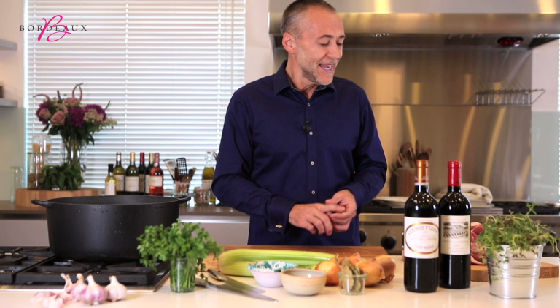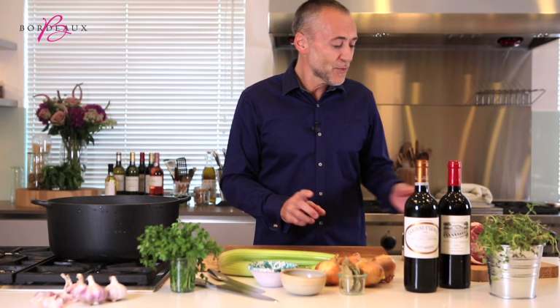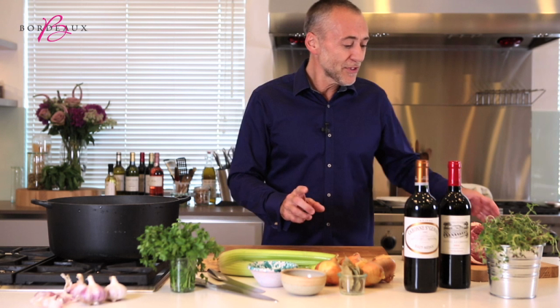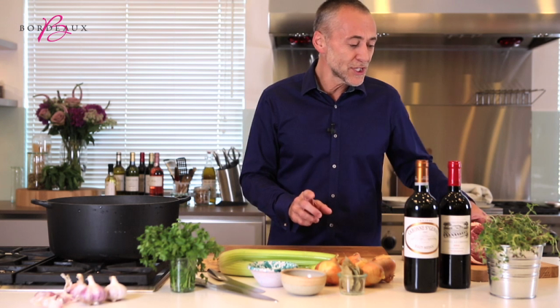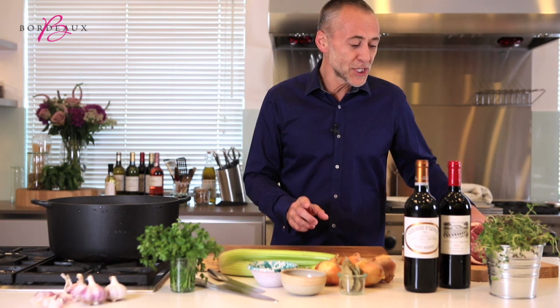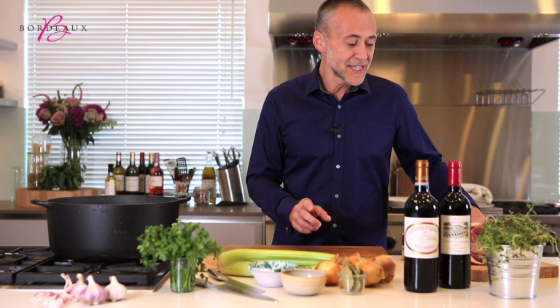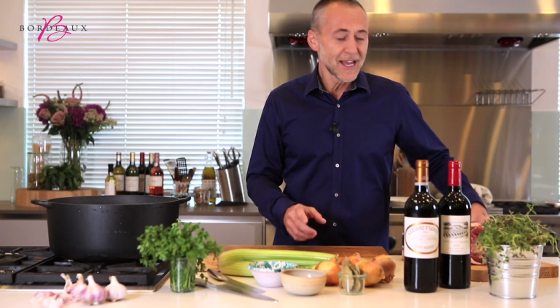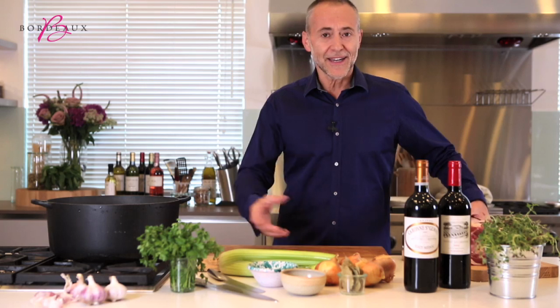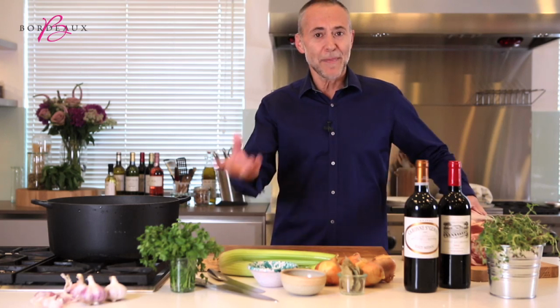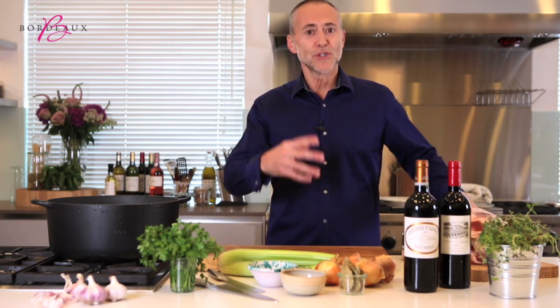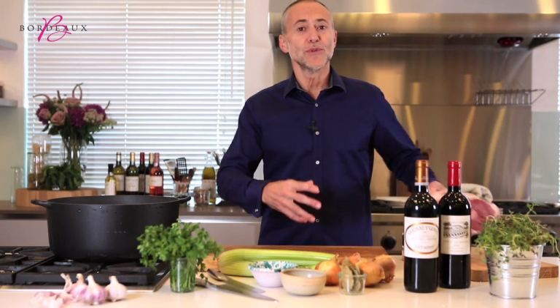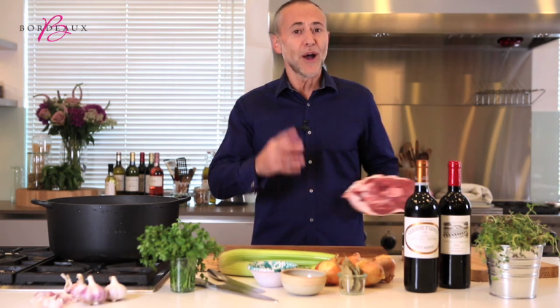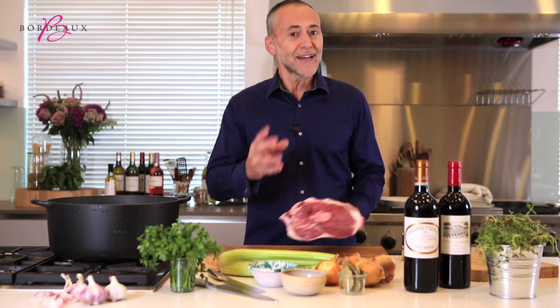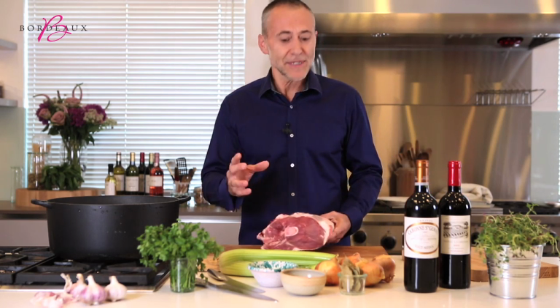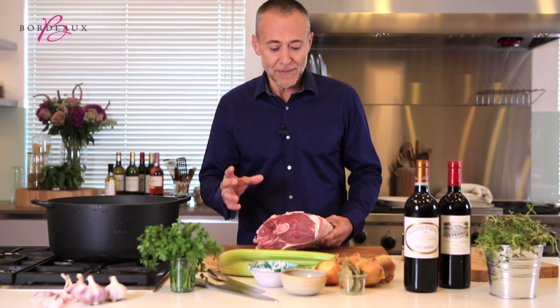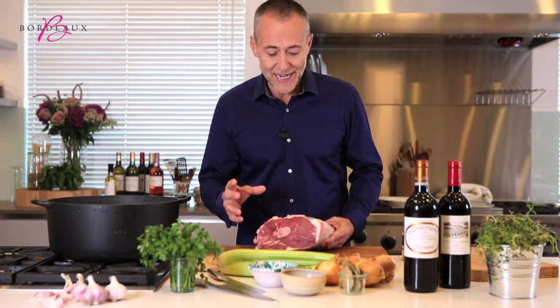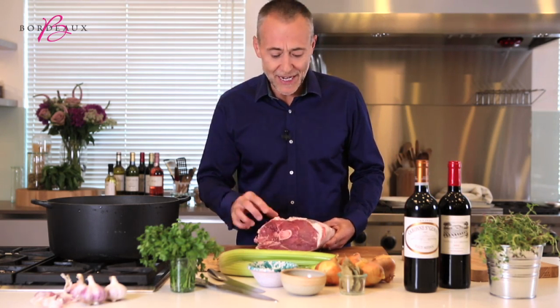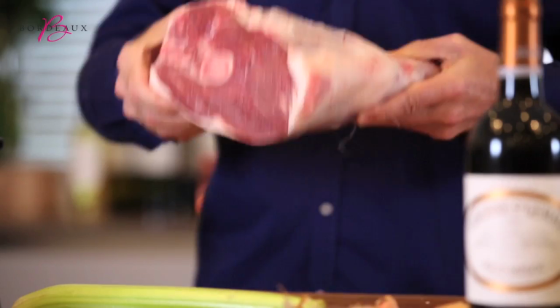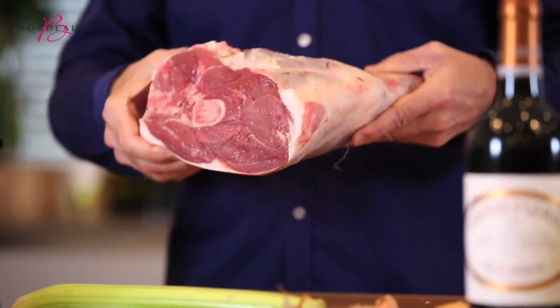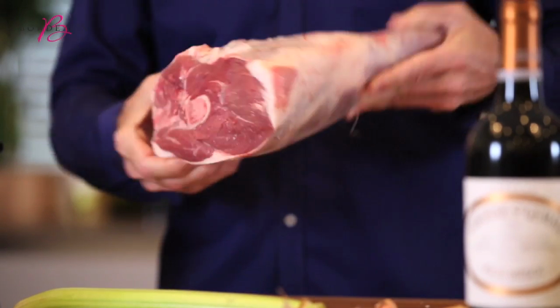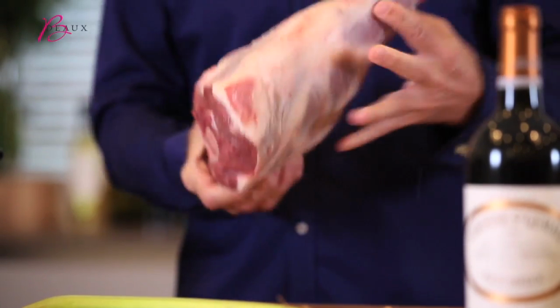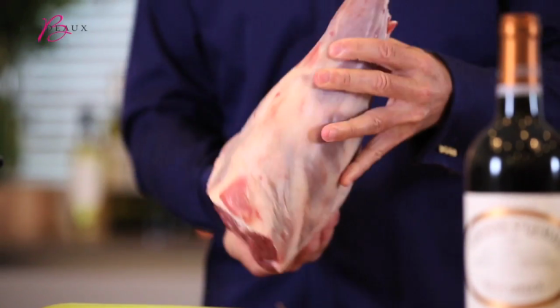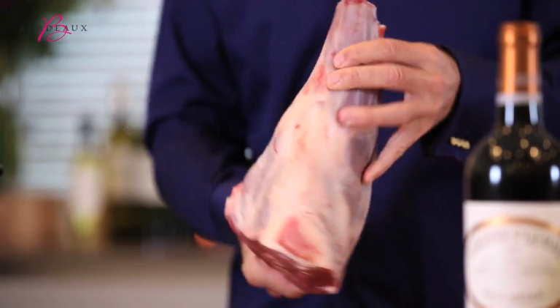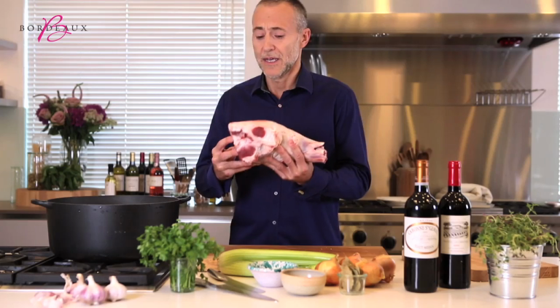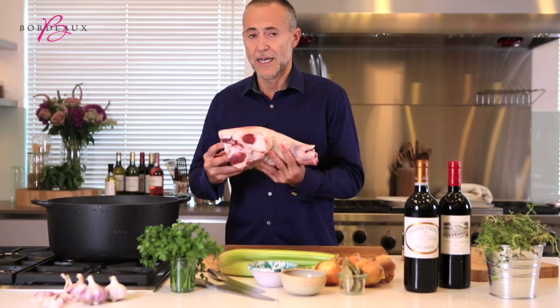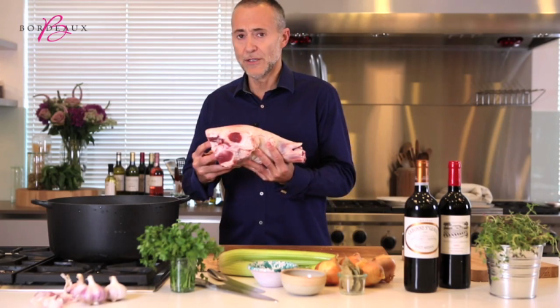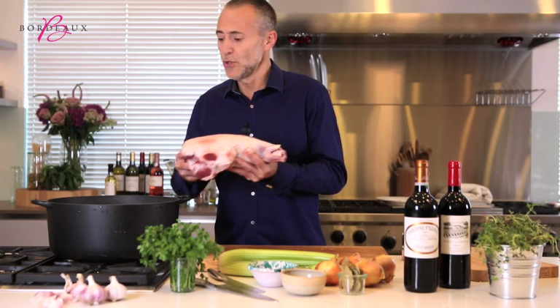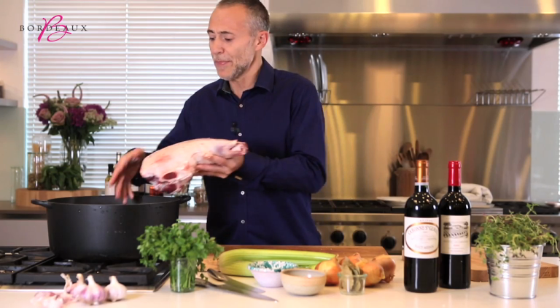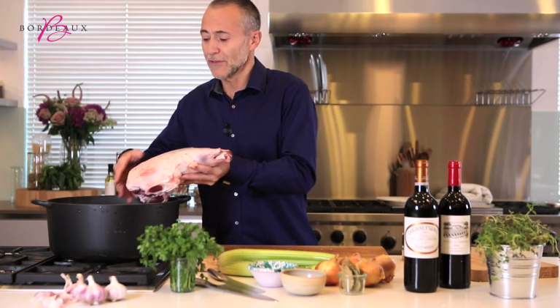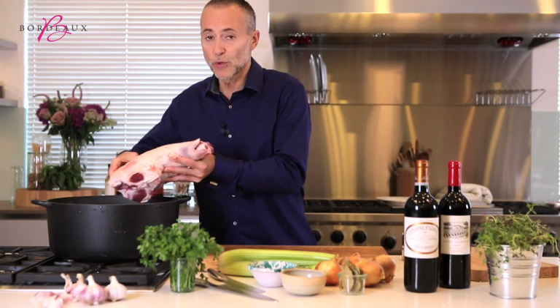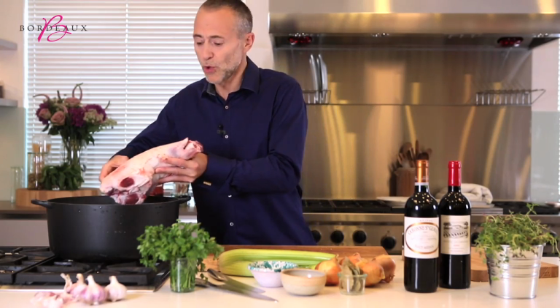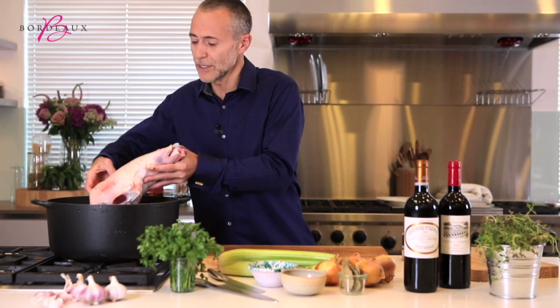It's one of those dishes that I come back to time and time again. A beautiful leg of mutton goes into a pan of cold water.